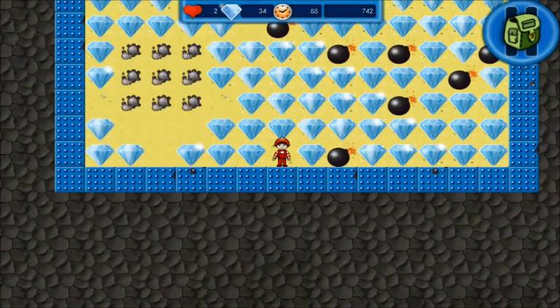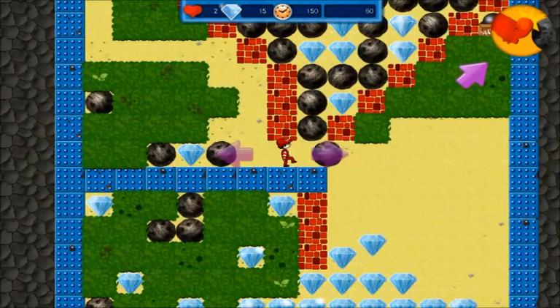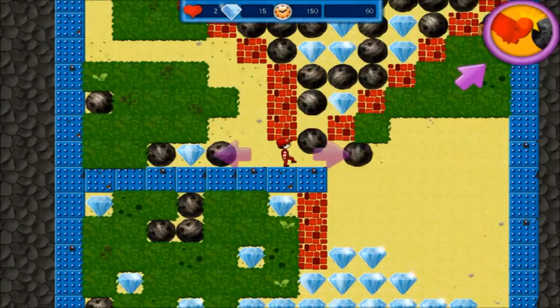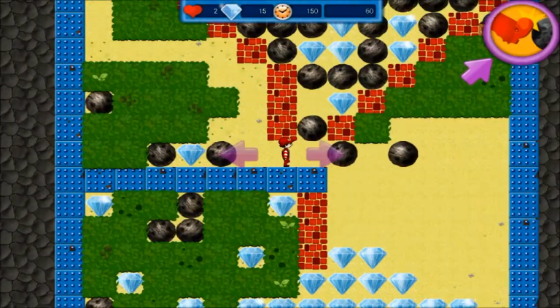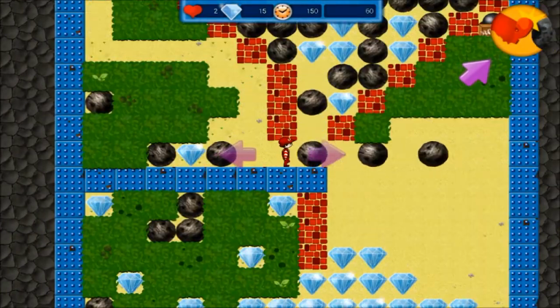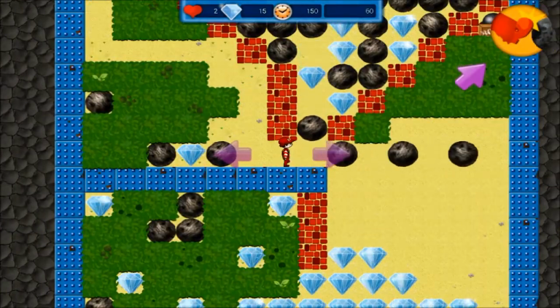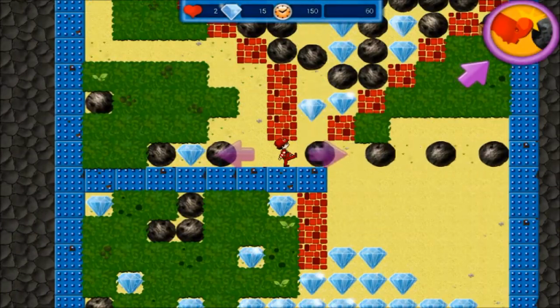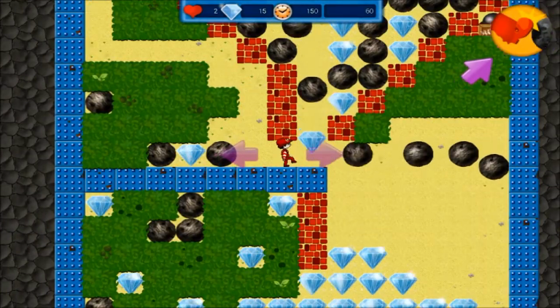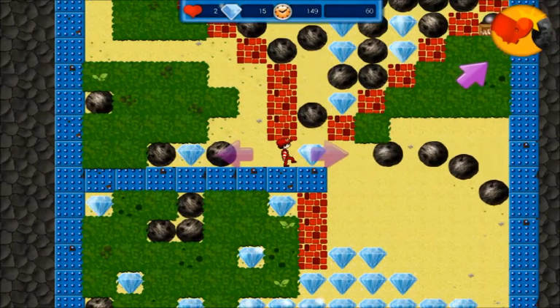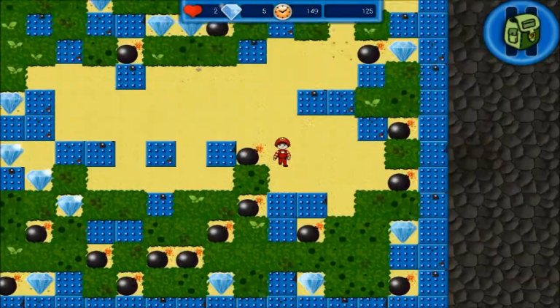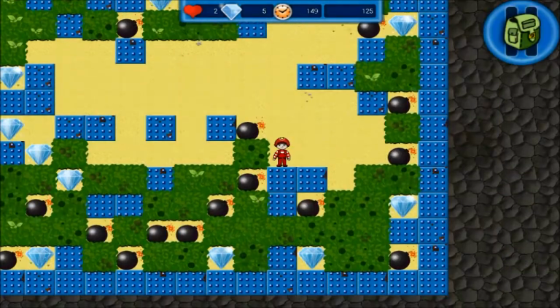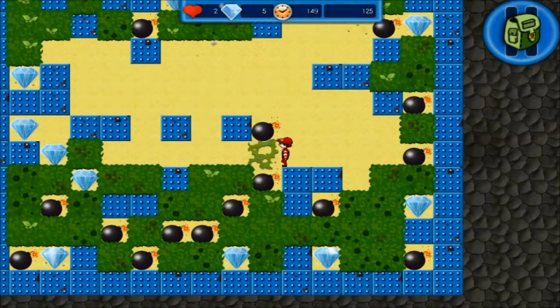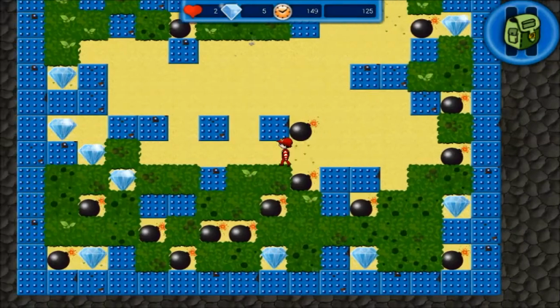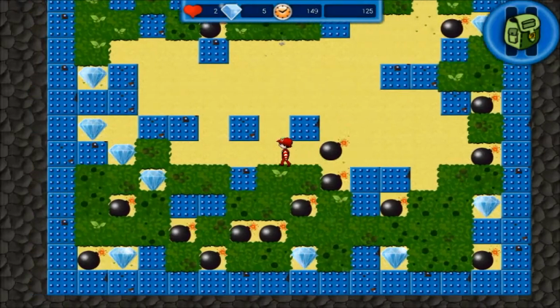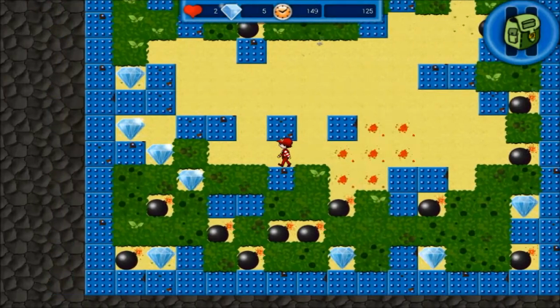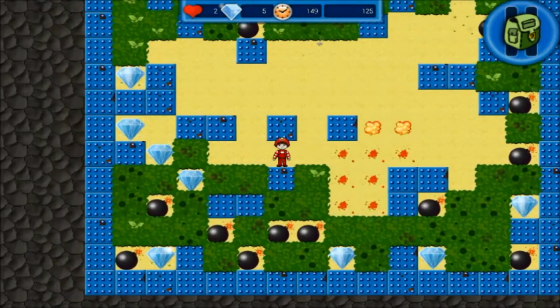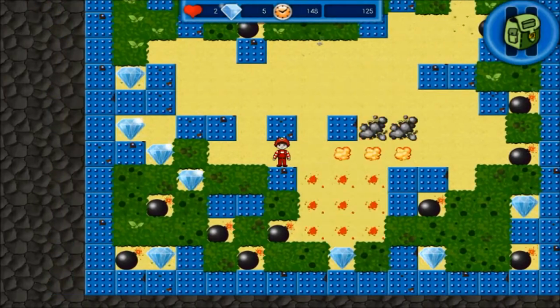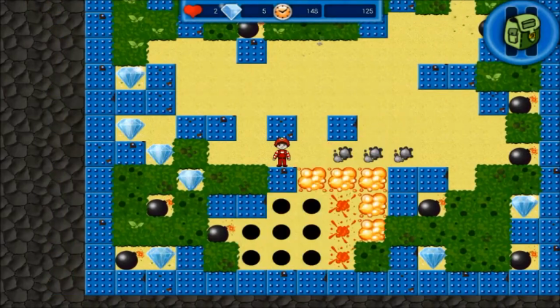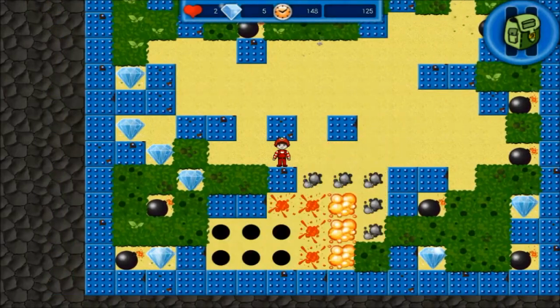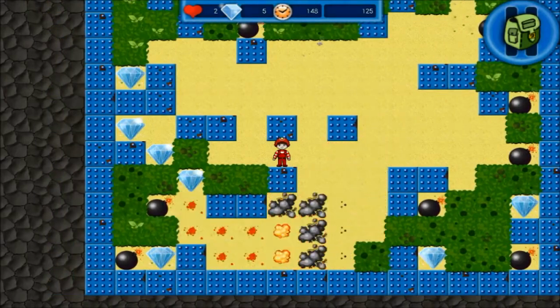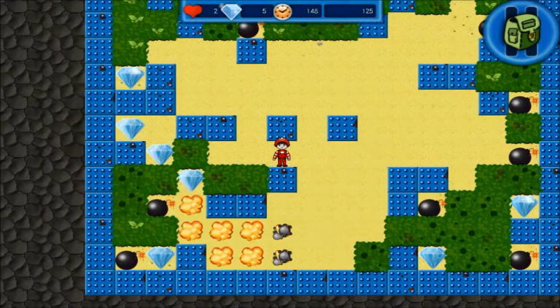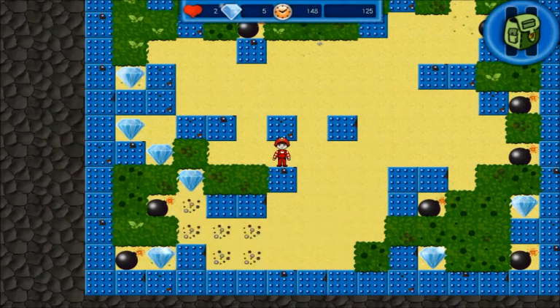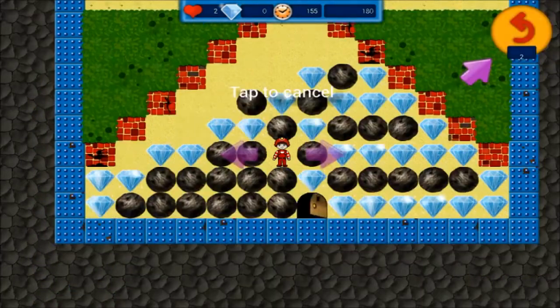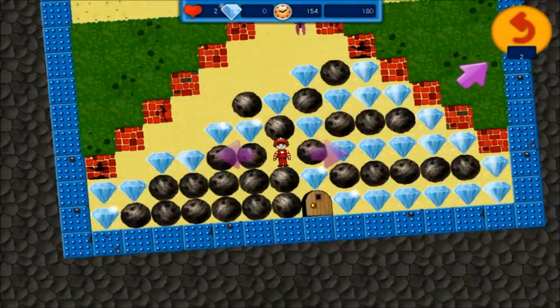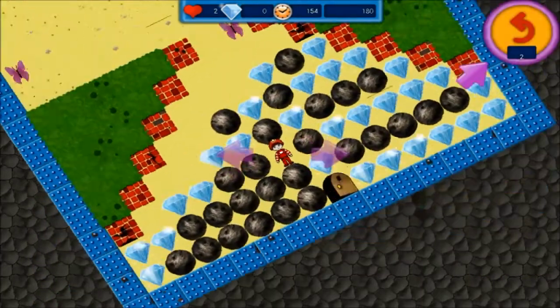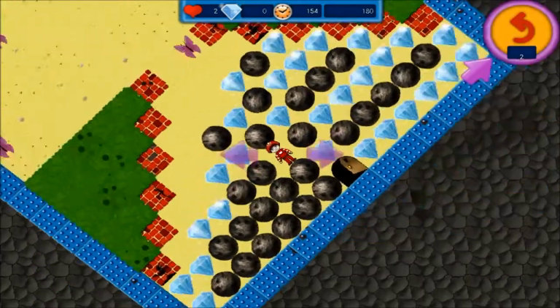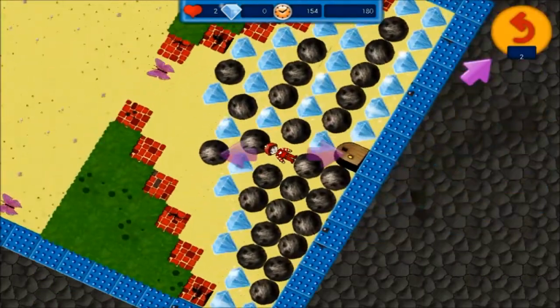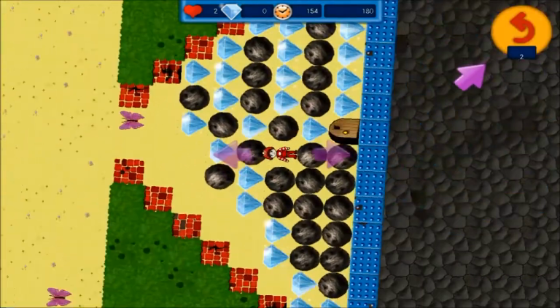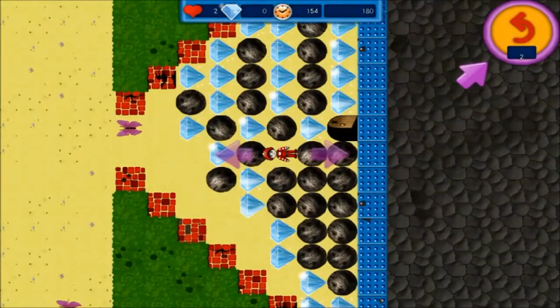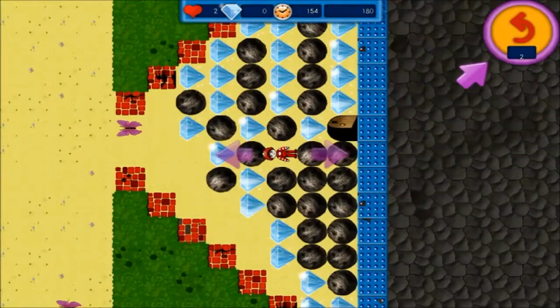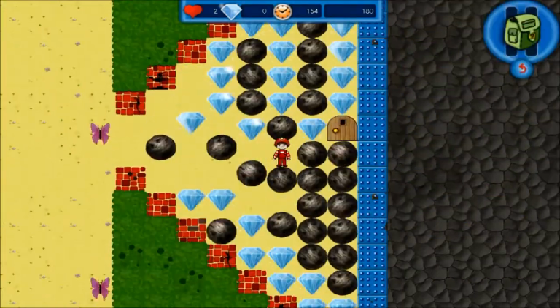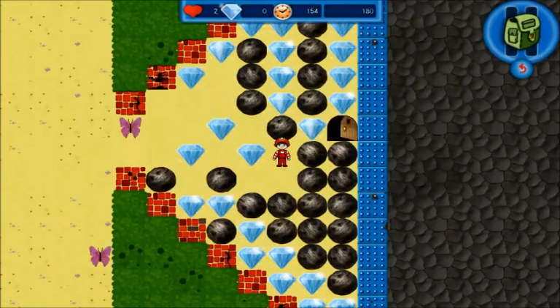Navigate caves while encountering exploding bombs, growing amoebas, magic walls, and chain reaction explosions.